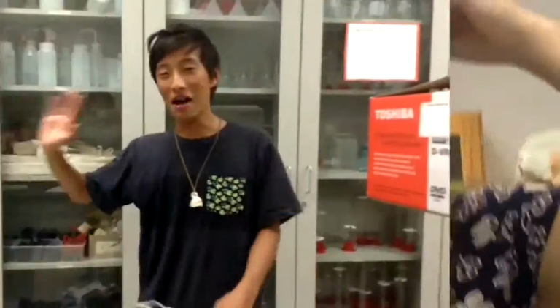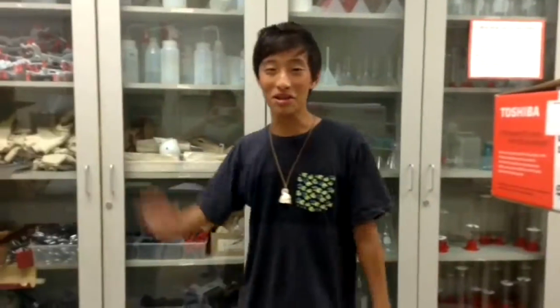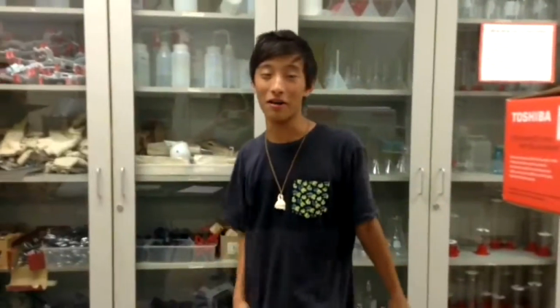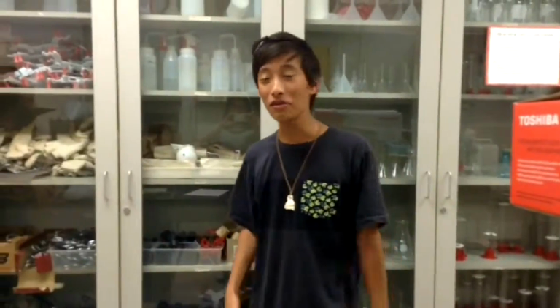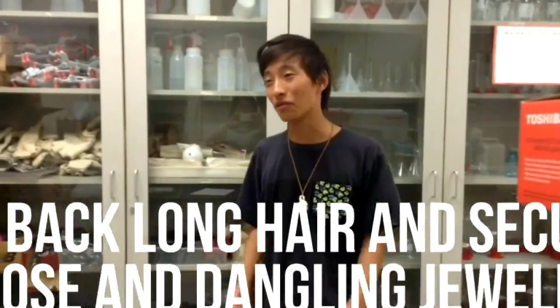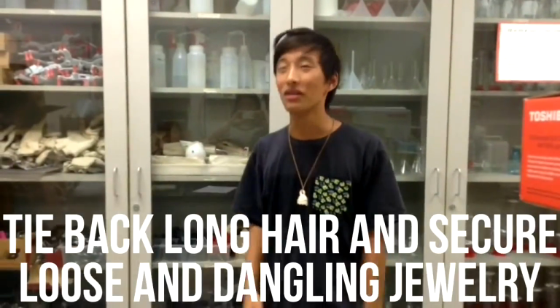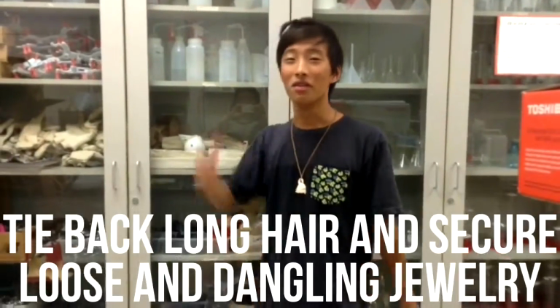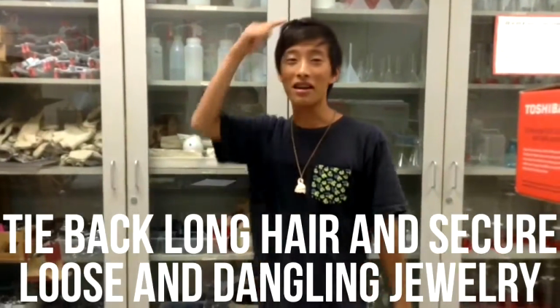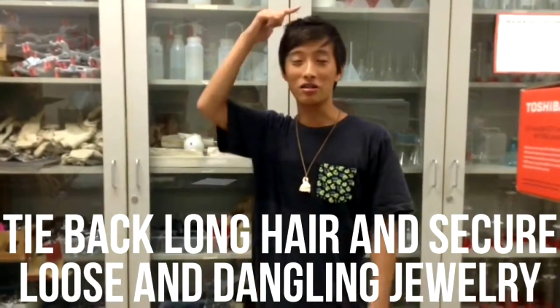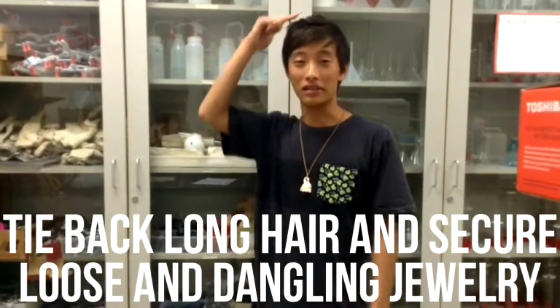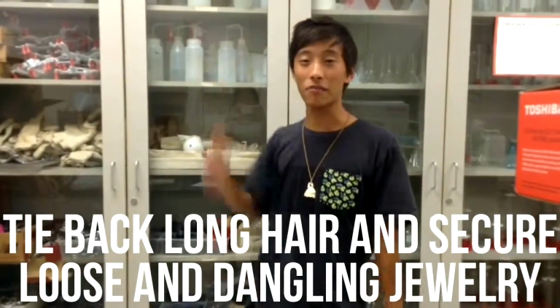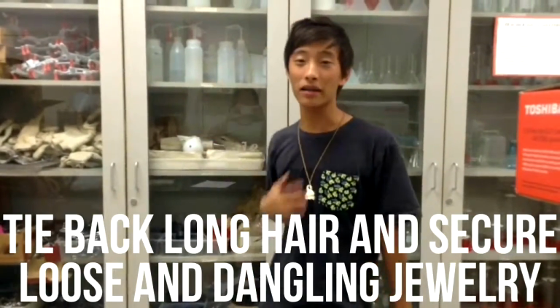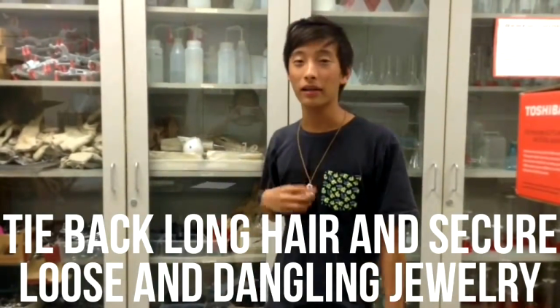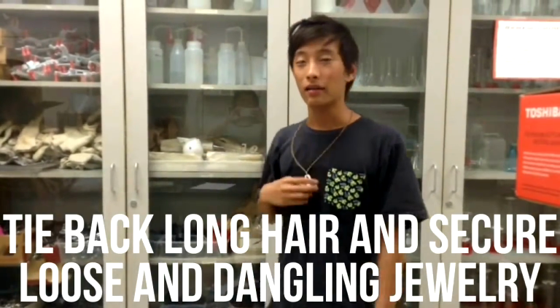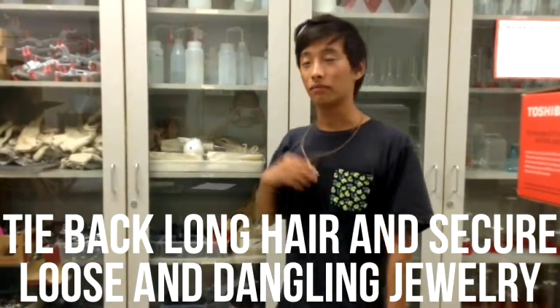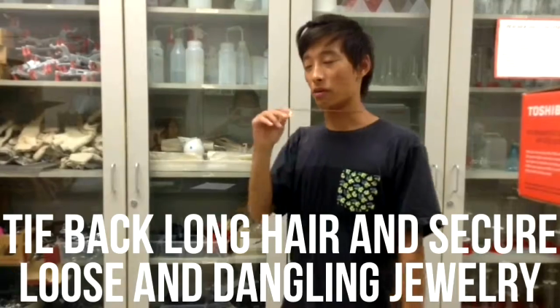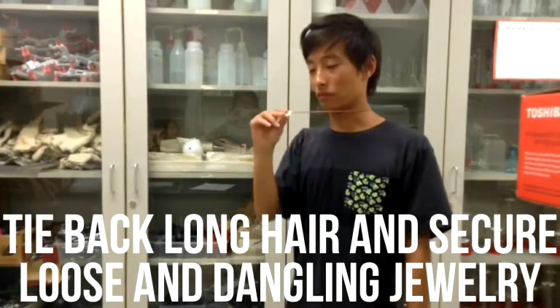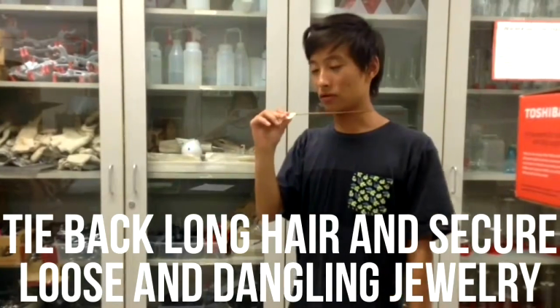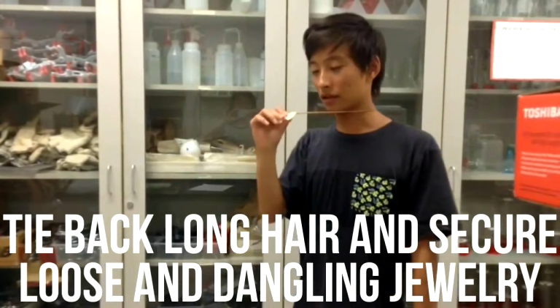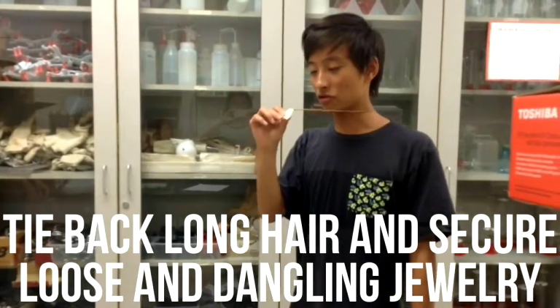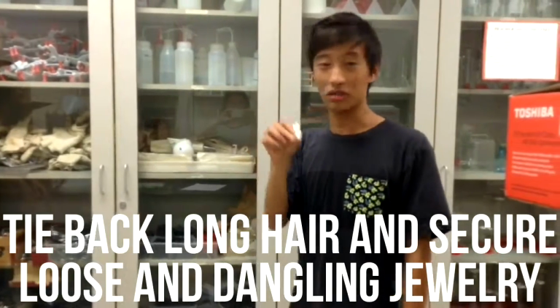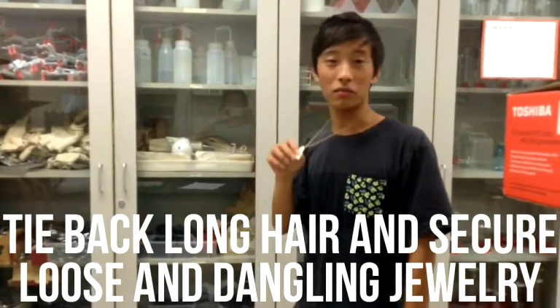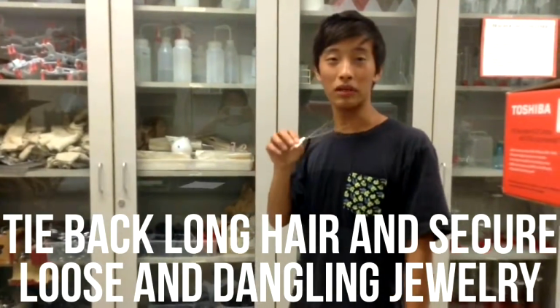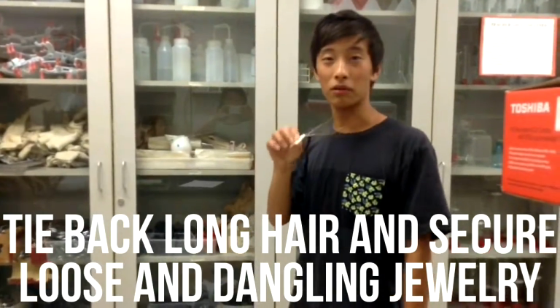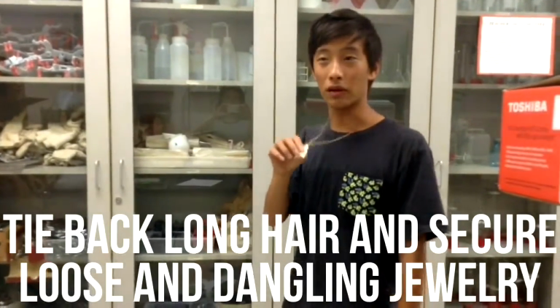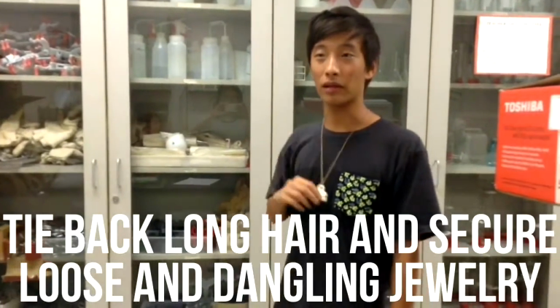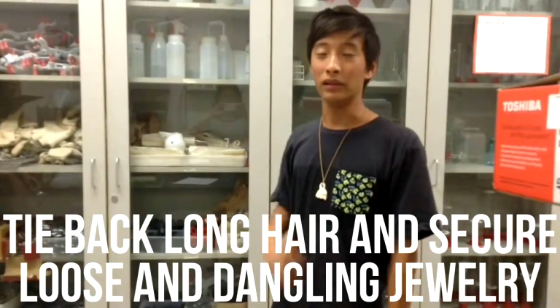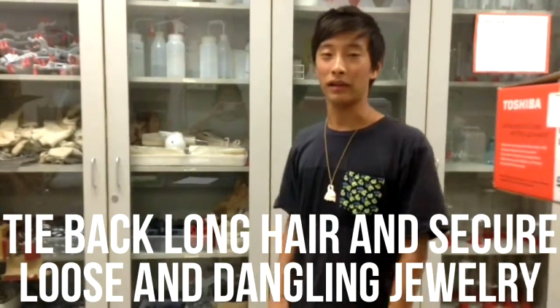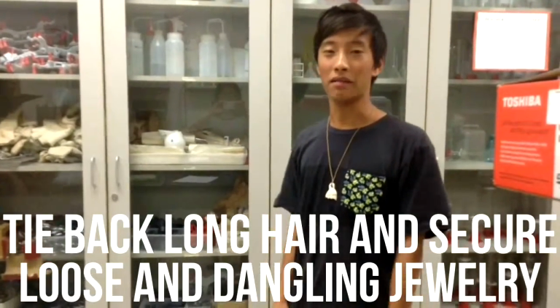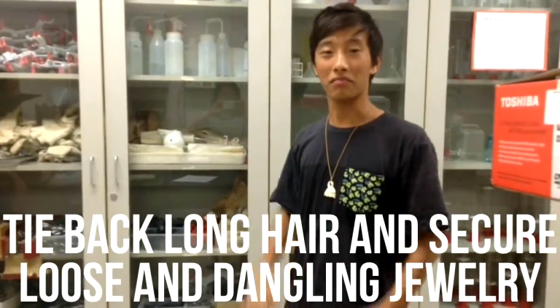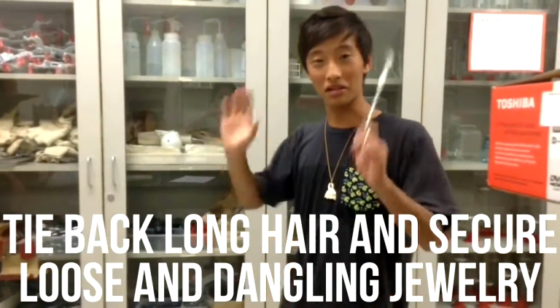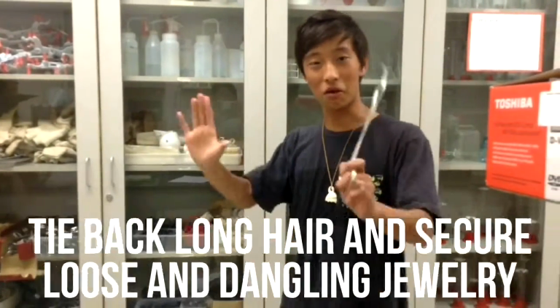I'm John. First of all, long hair should be tied back. Loose dangling jewelry should be put away, and that is all.